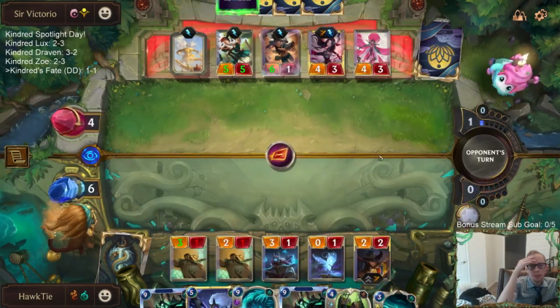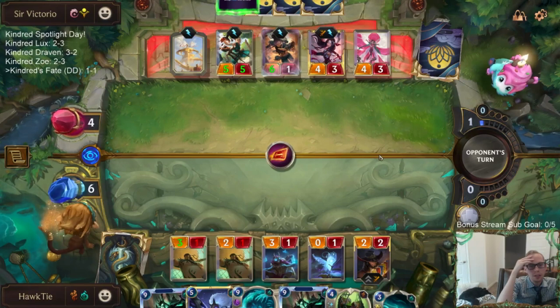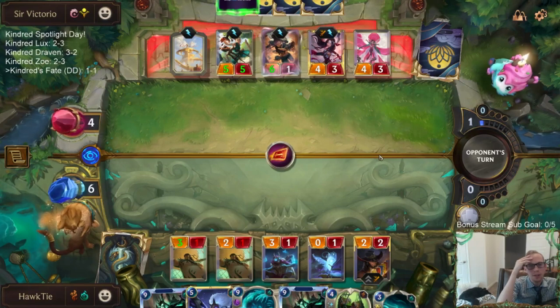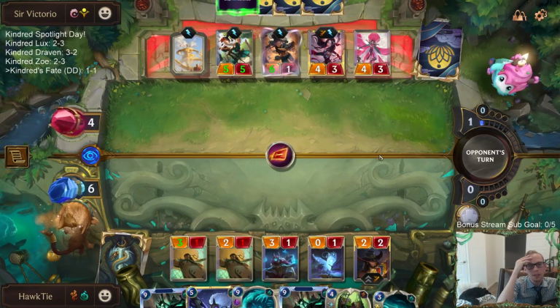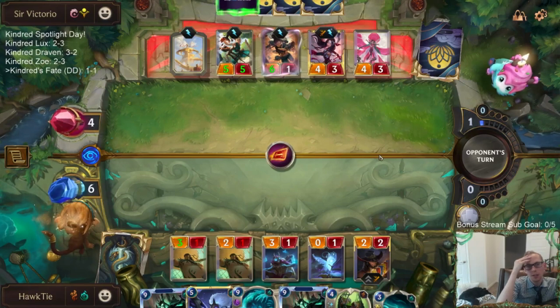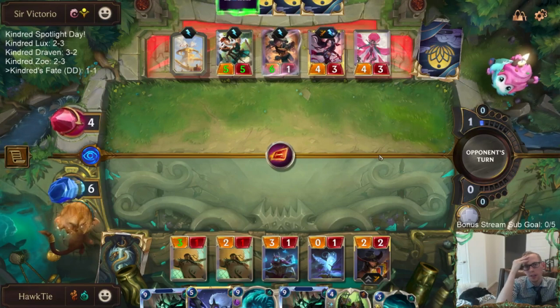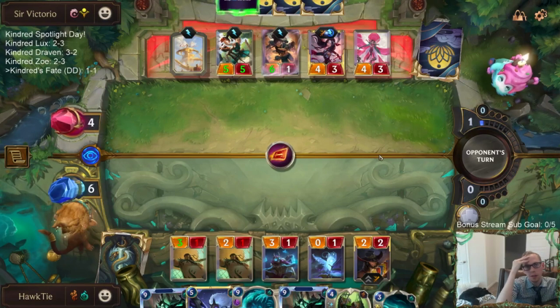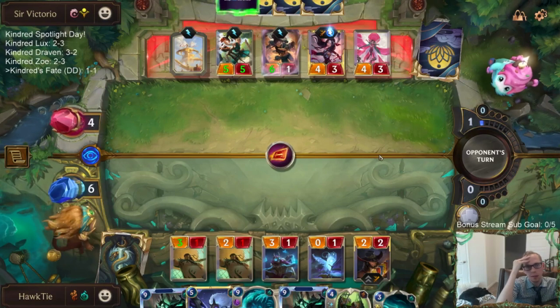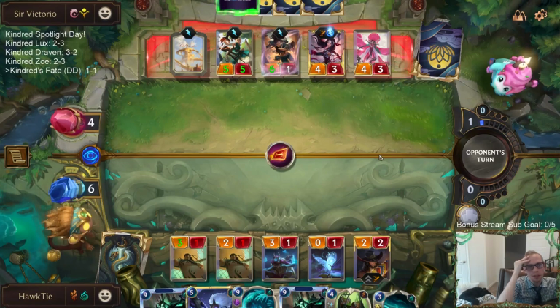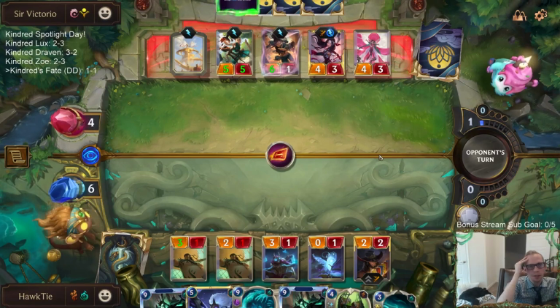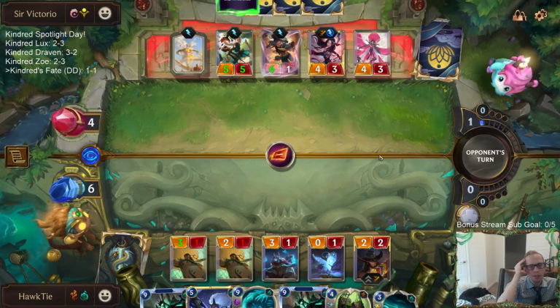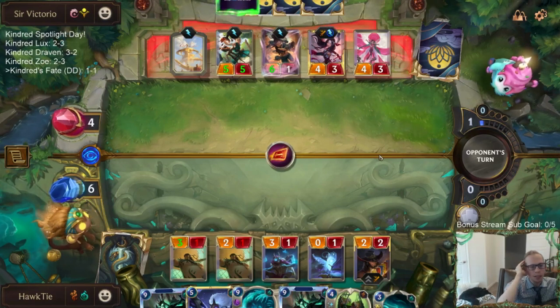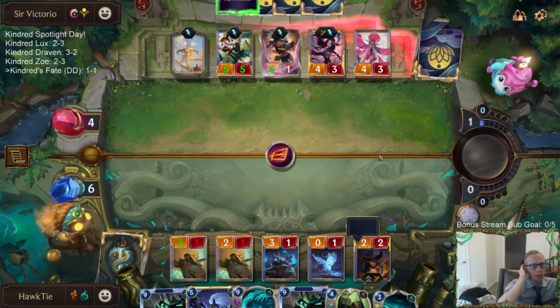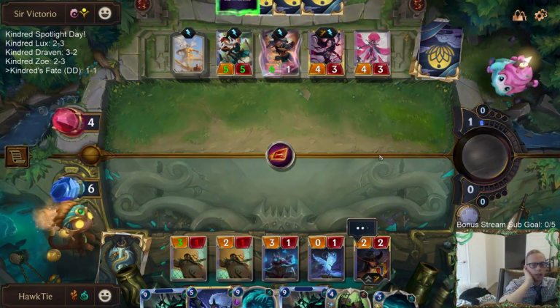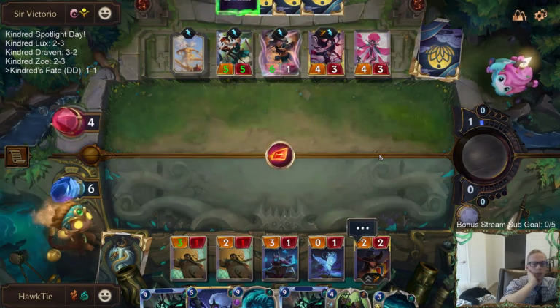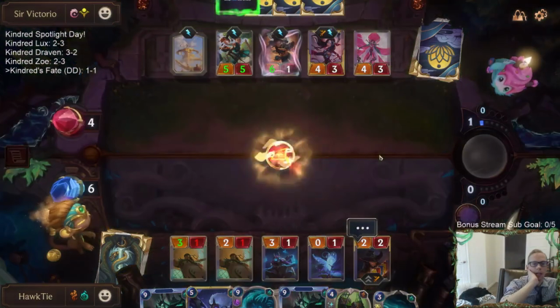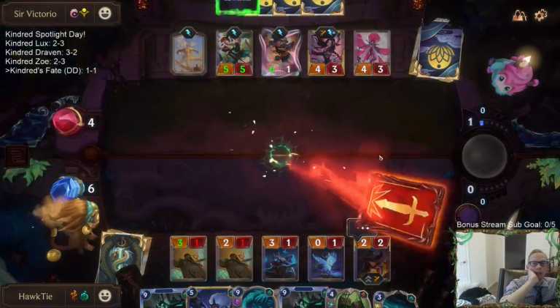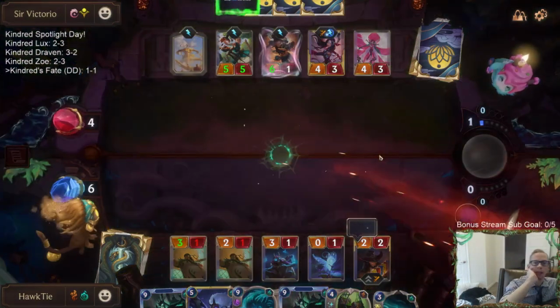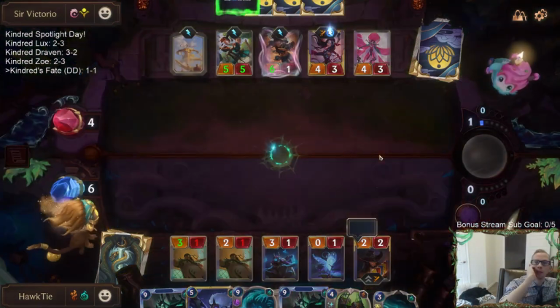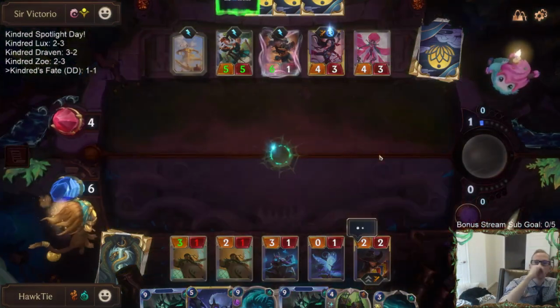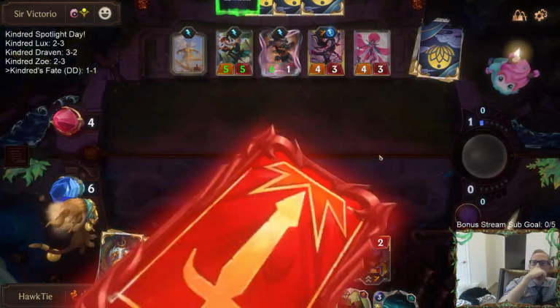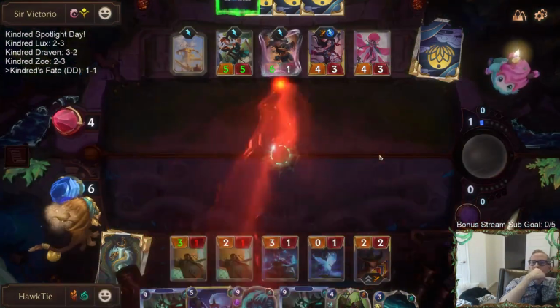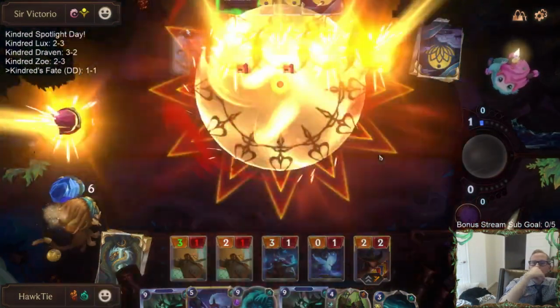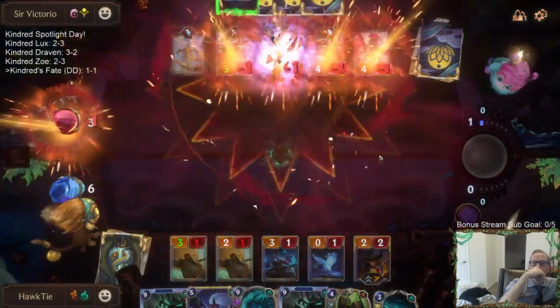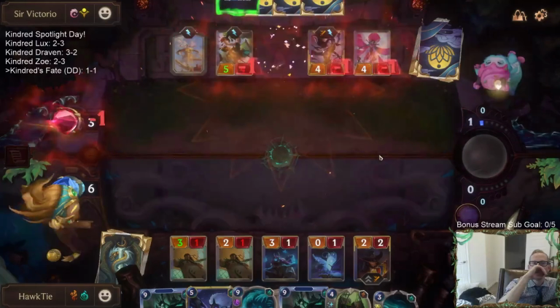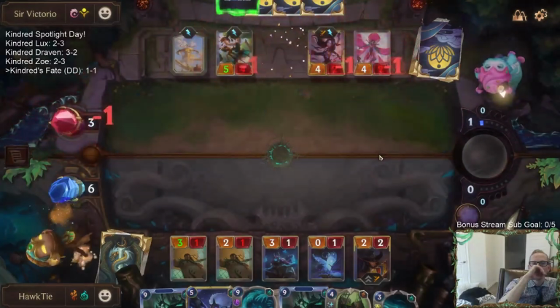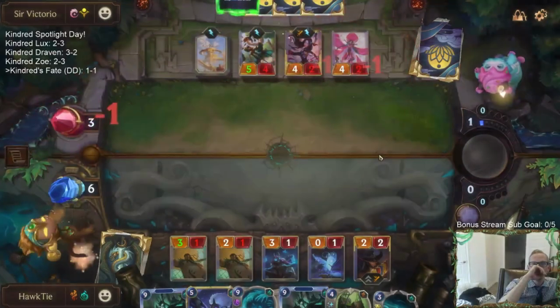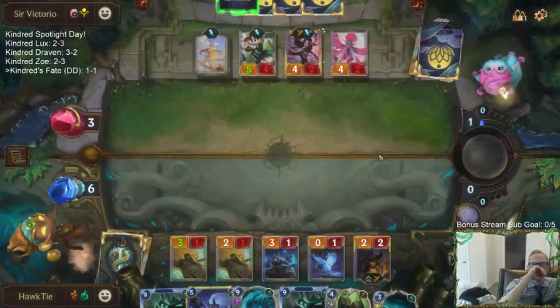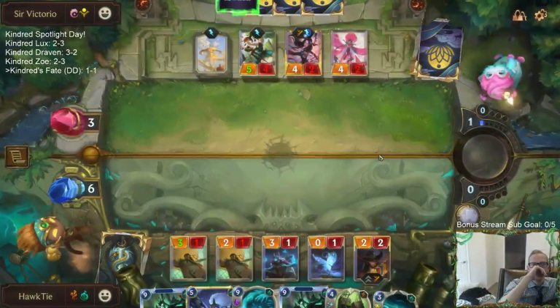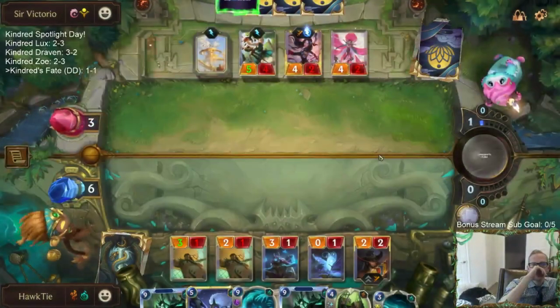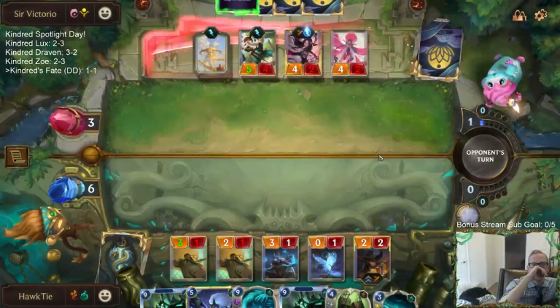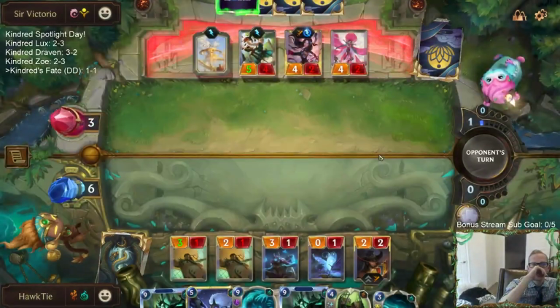Obviously I have to kill Greenglade Duo, otherwise Greenglade Duo kills me. Would've been nice to be able to Black Spear — would've been nice to have one more mana and Black Spear.